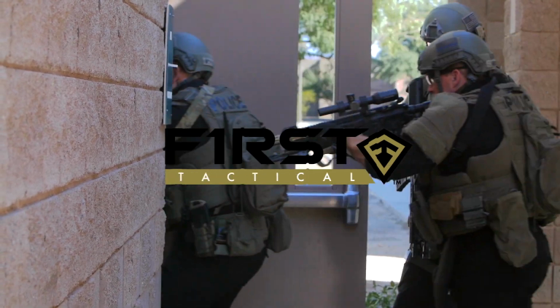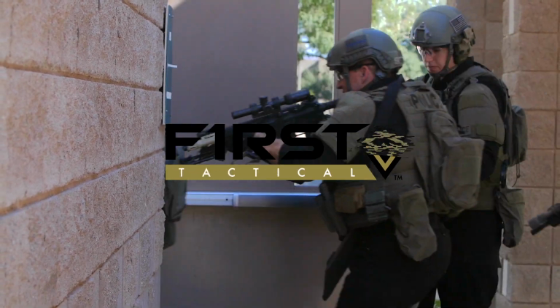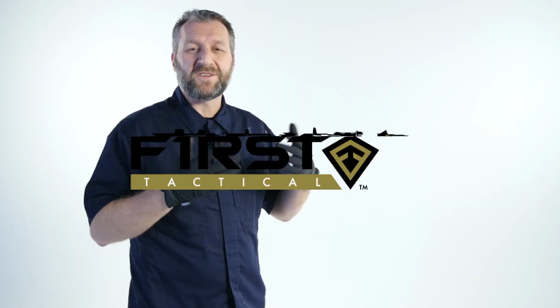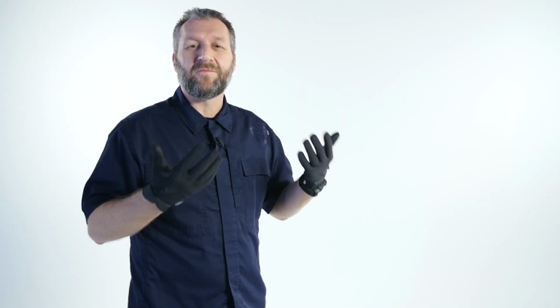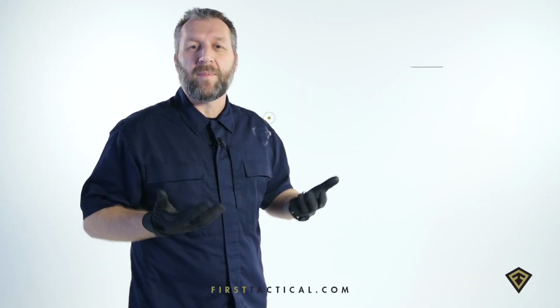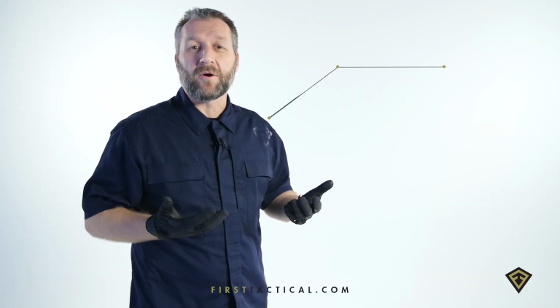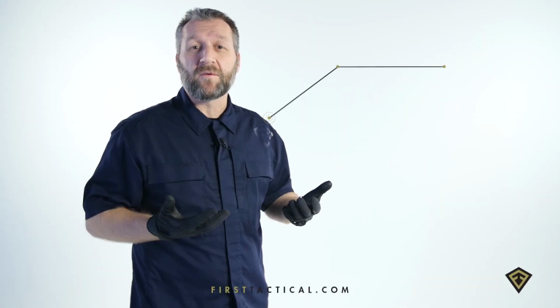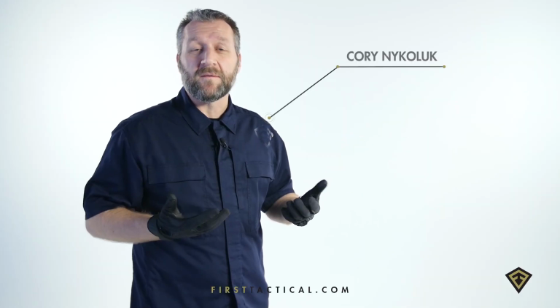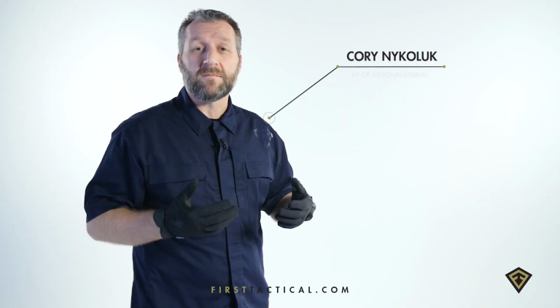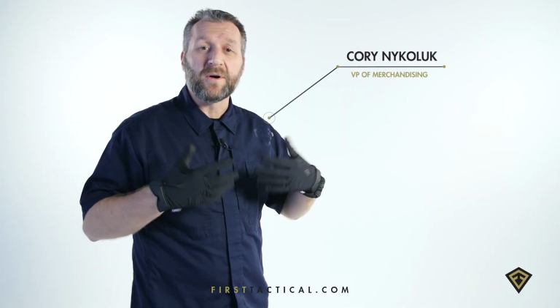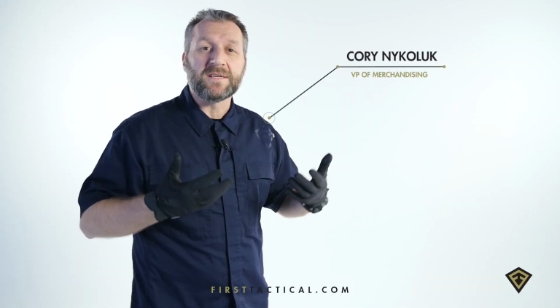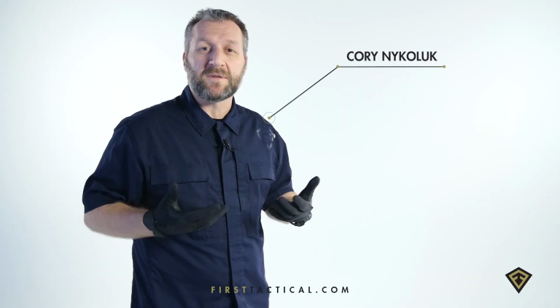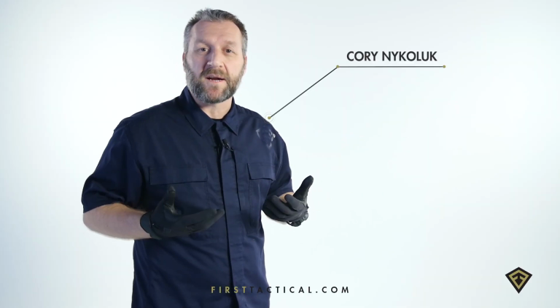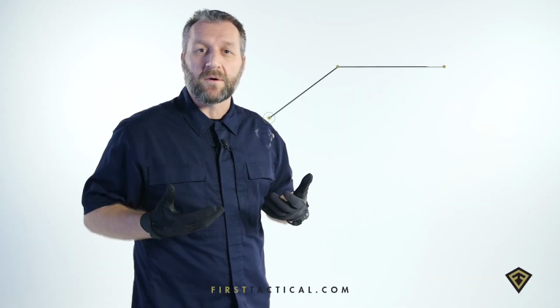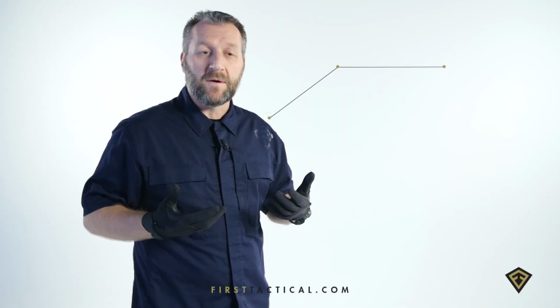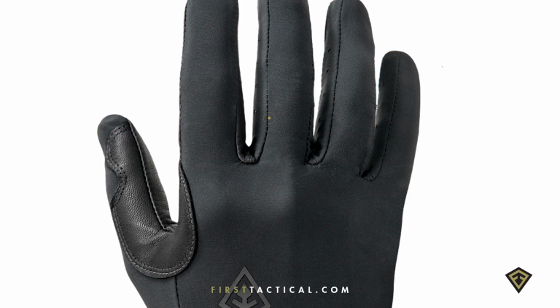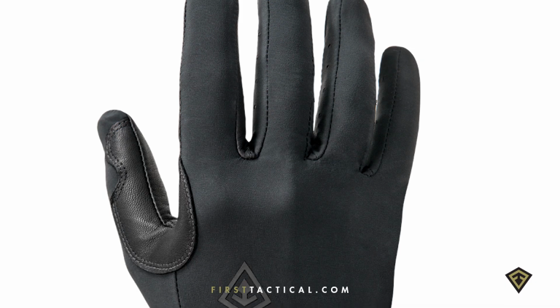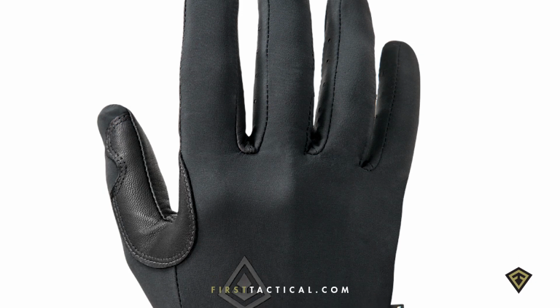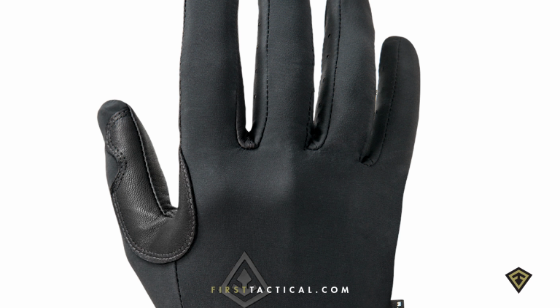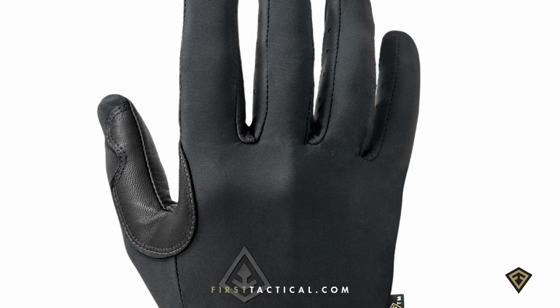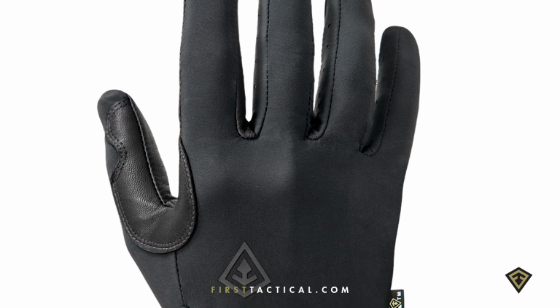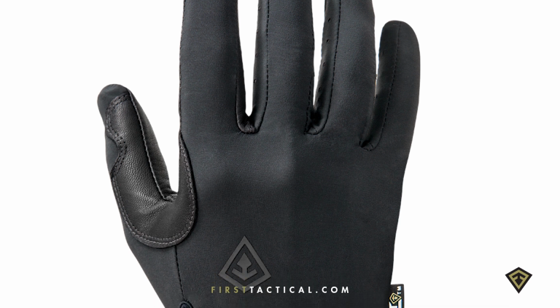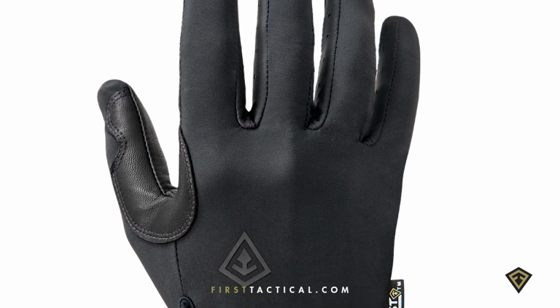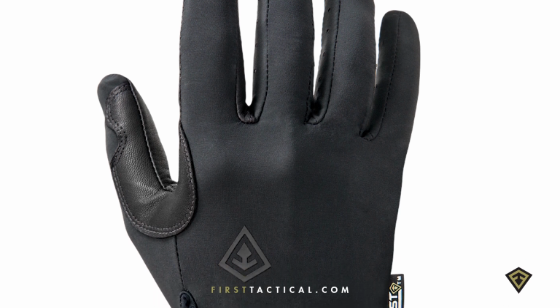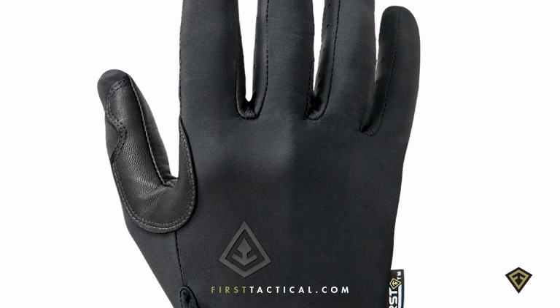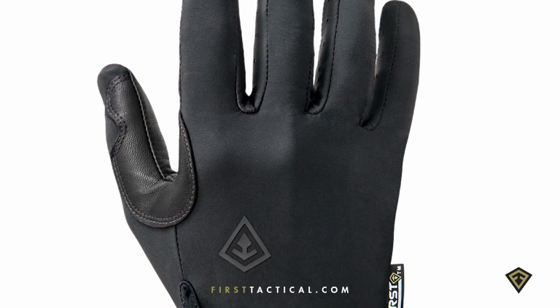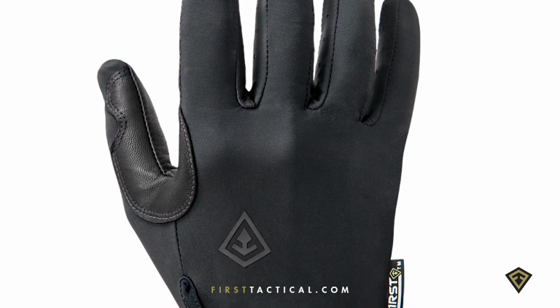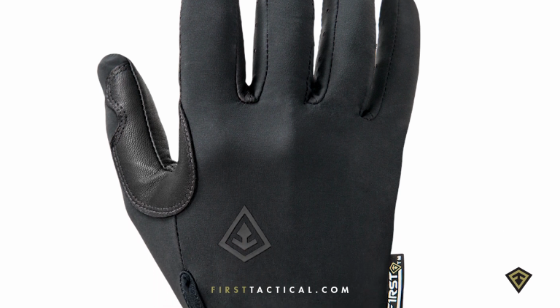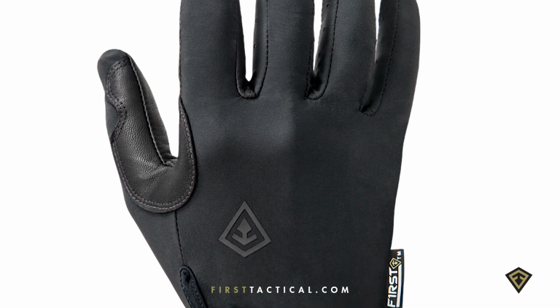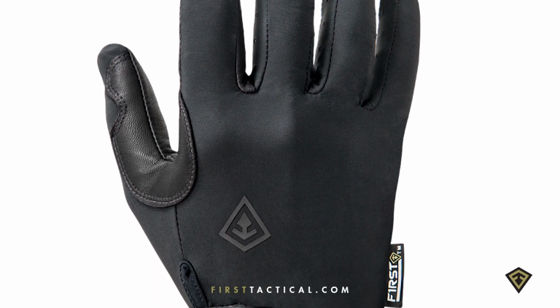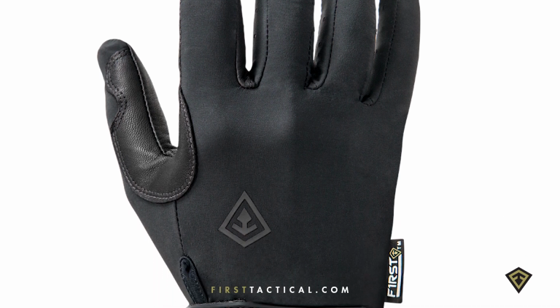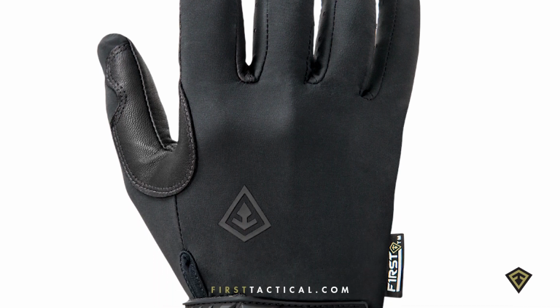This is your favorite pair of golf gloves built into a tactical glove. On the backhand, a four-way stretch fabric so it doesn't get snagged on velcro.